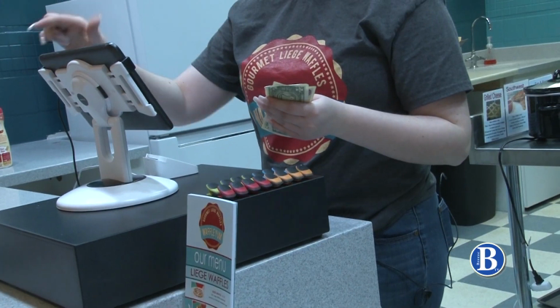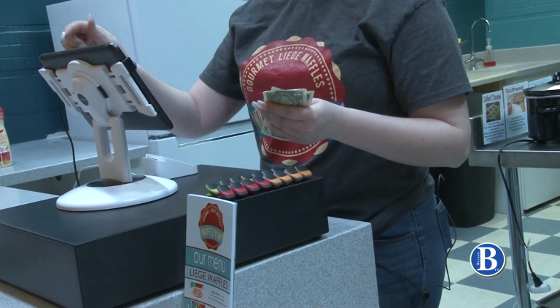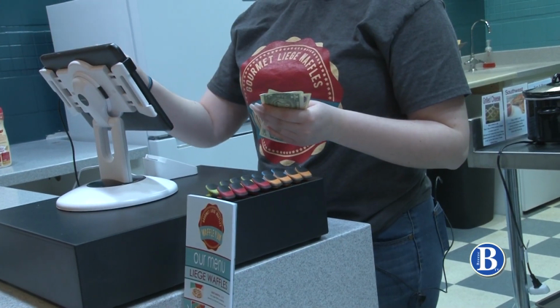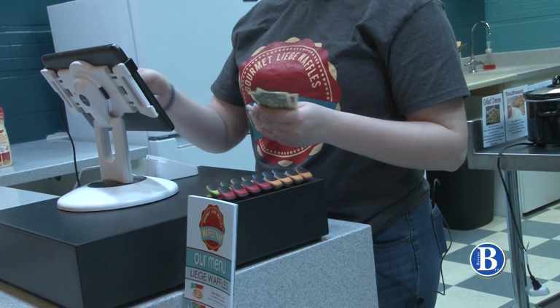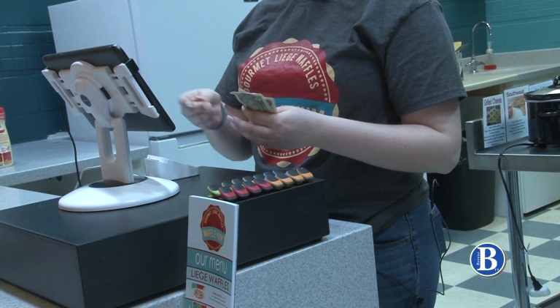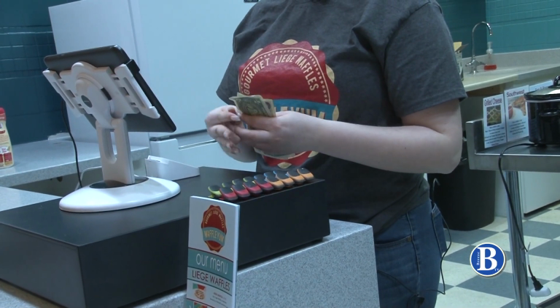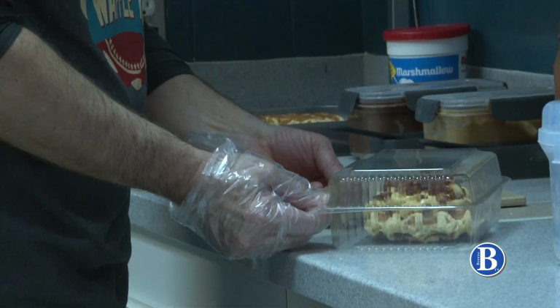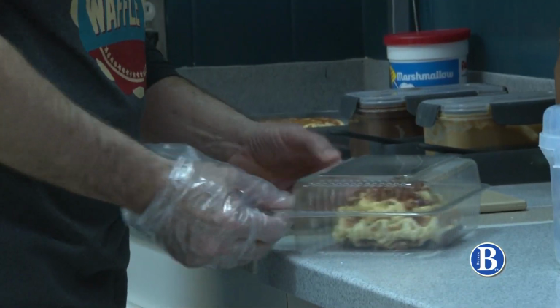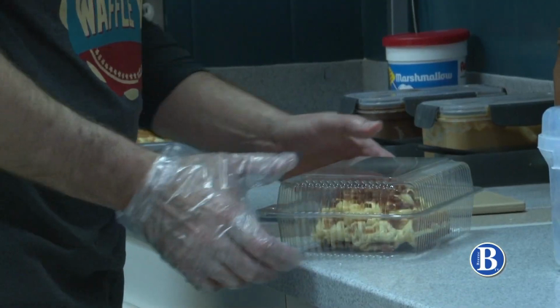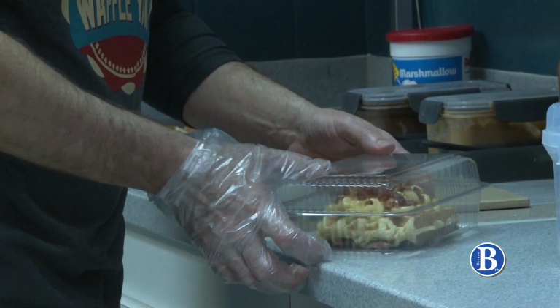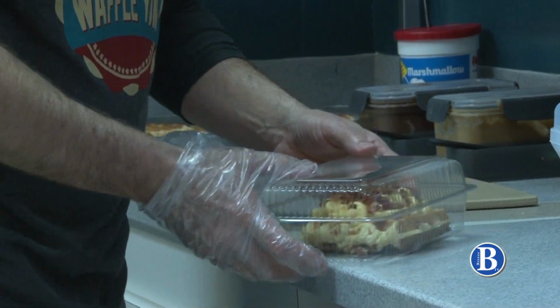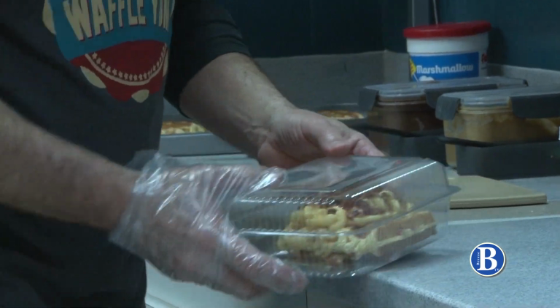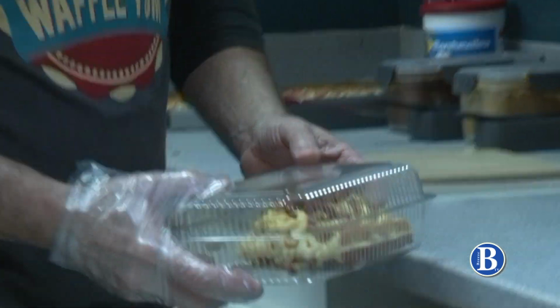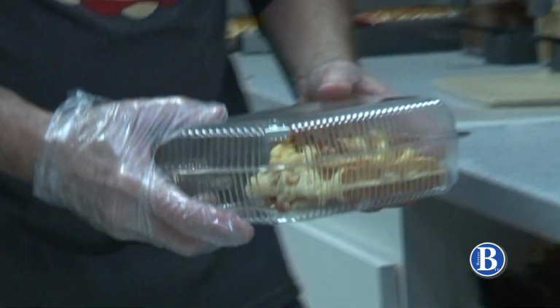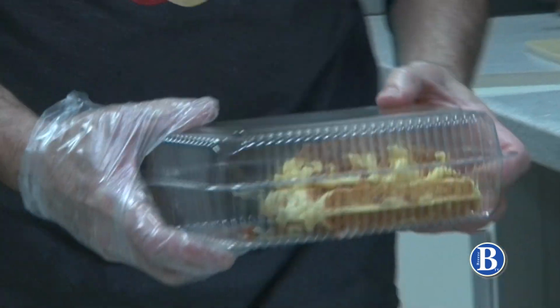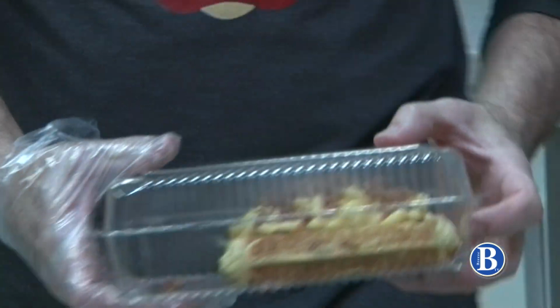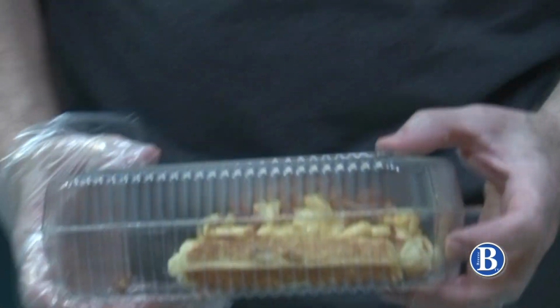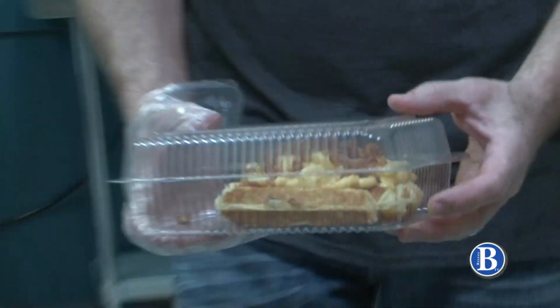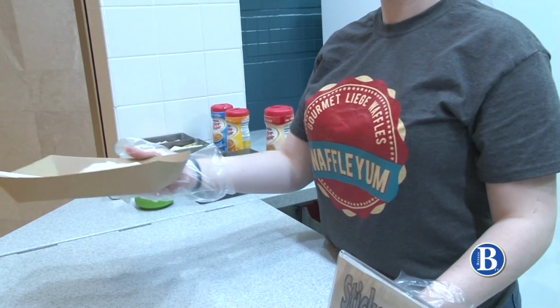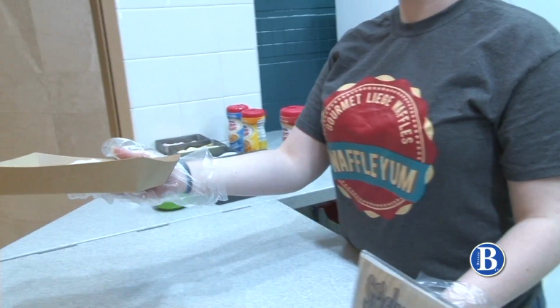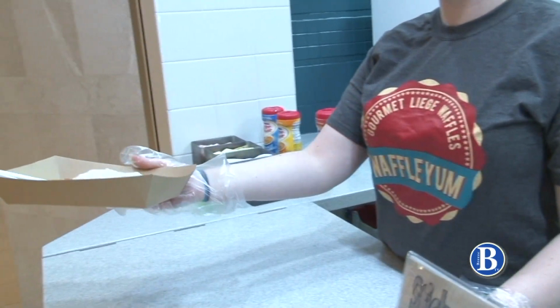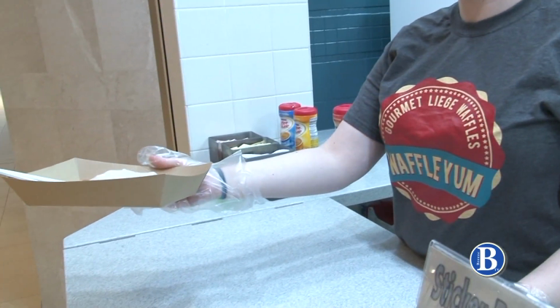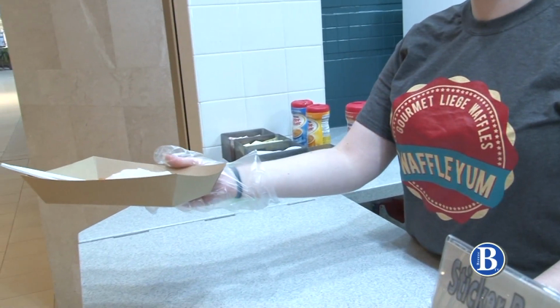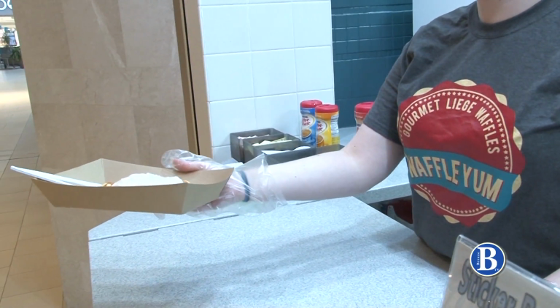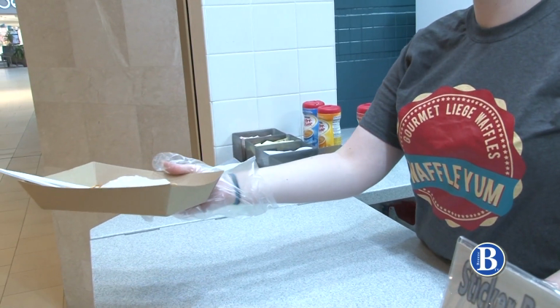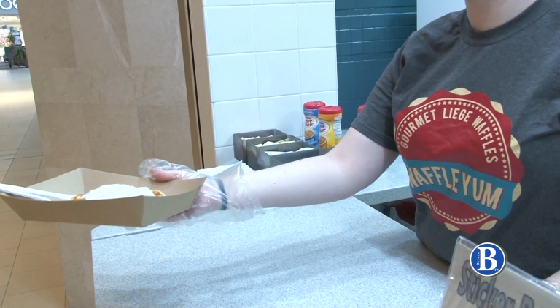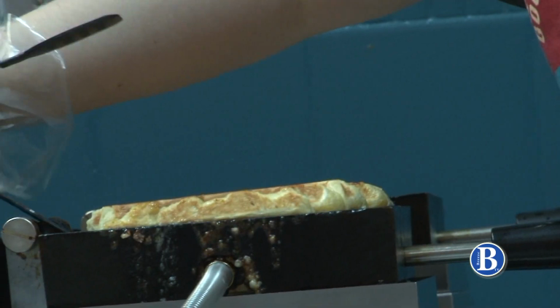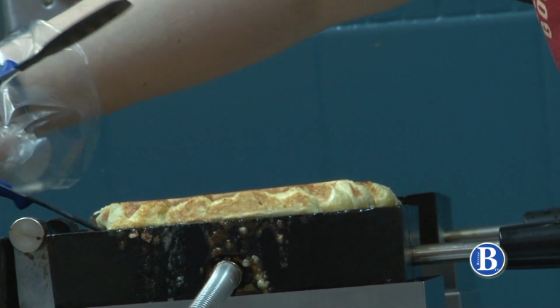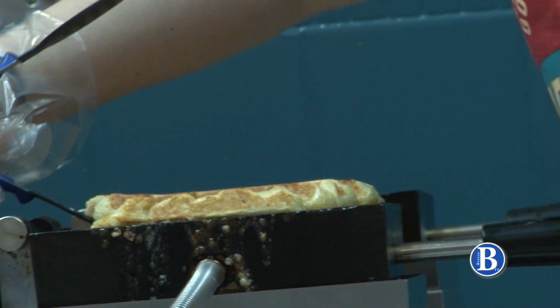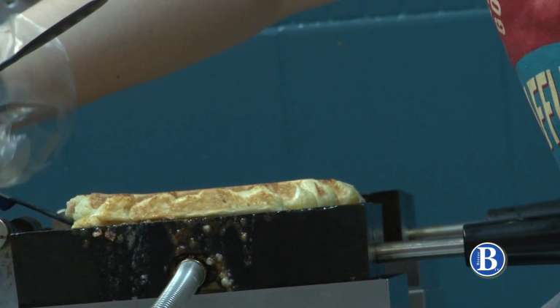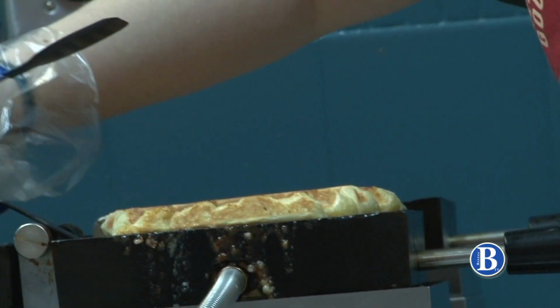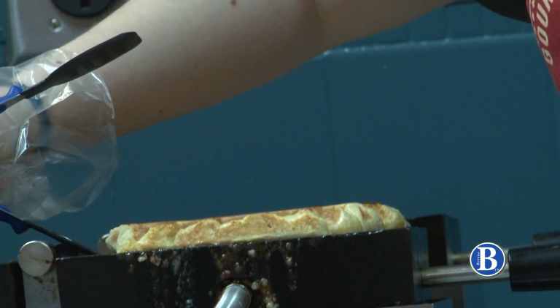Since the opening, they've added a mac and cheese waffle and a sausage gravy waffle. But the favorites still stand.